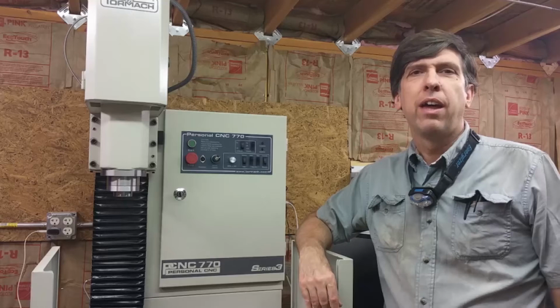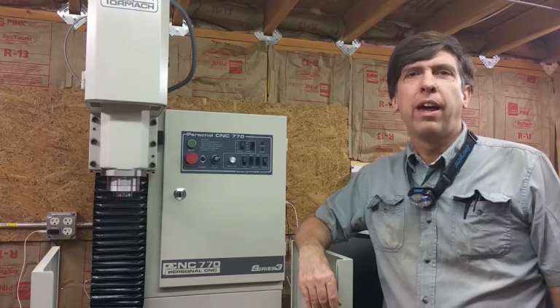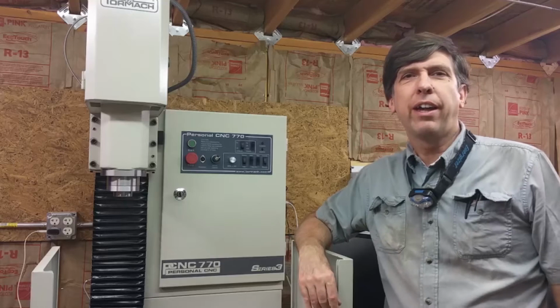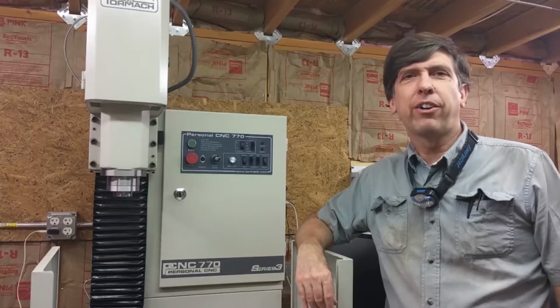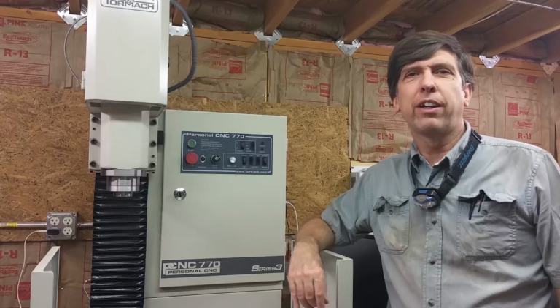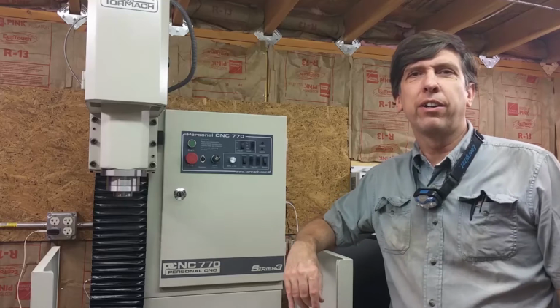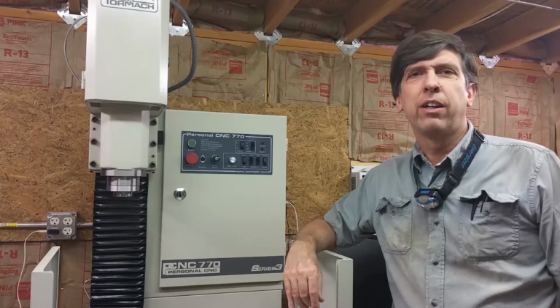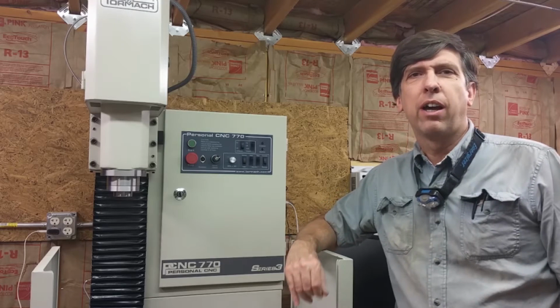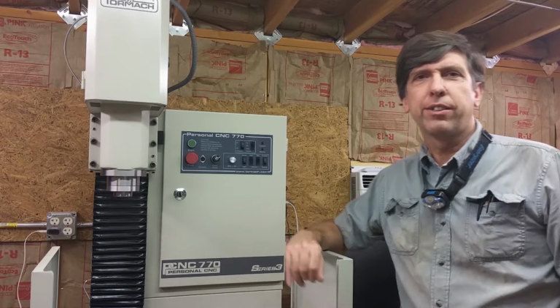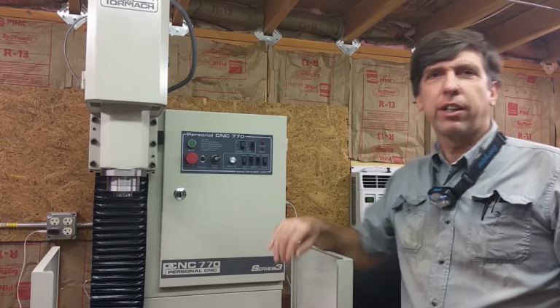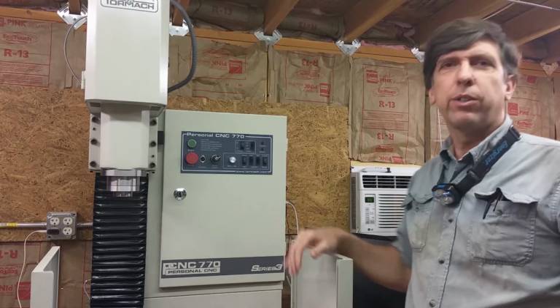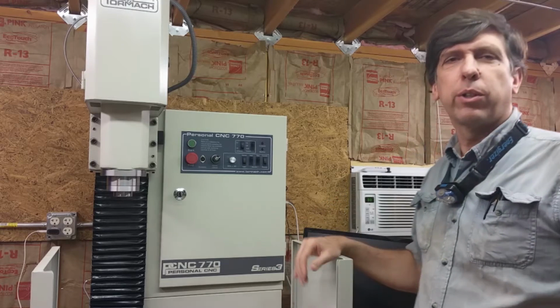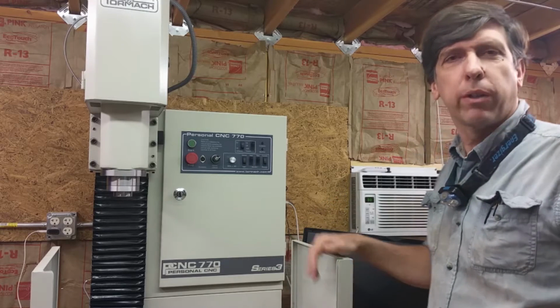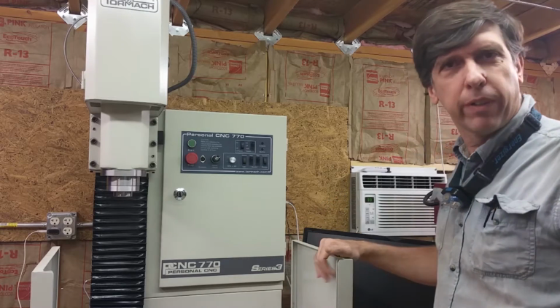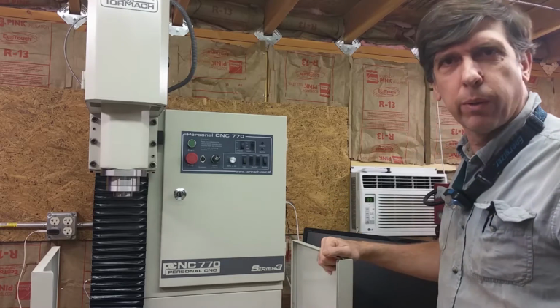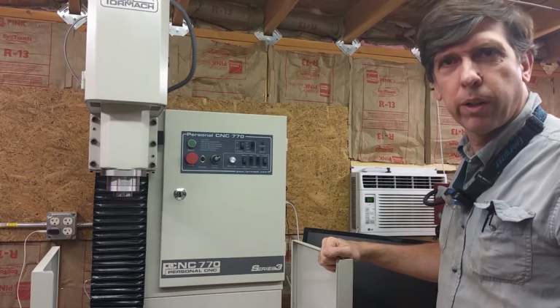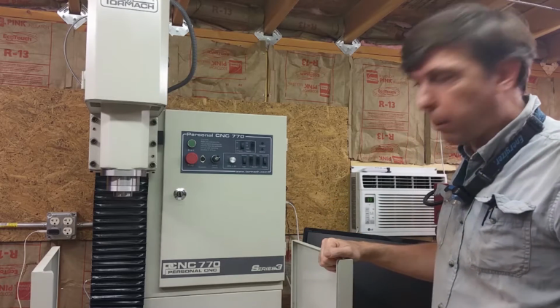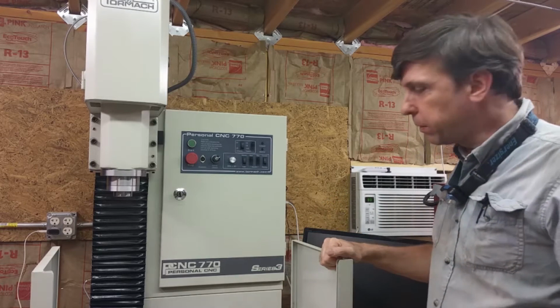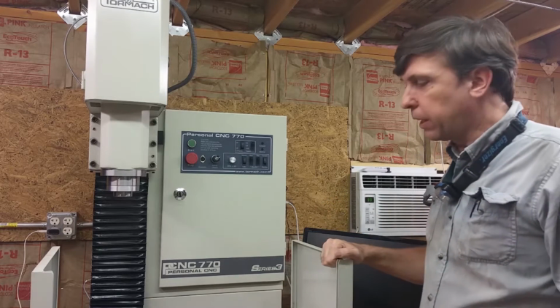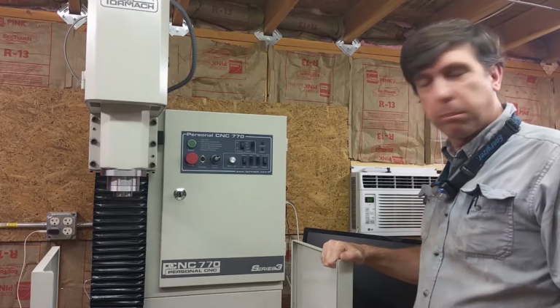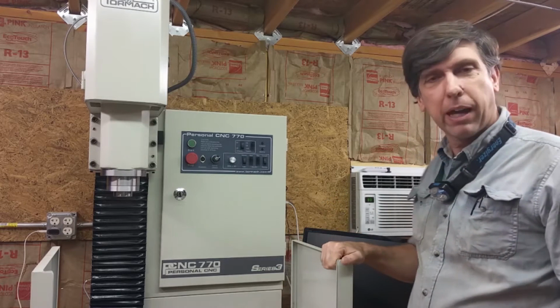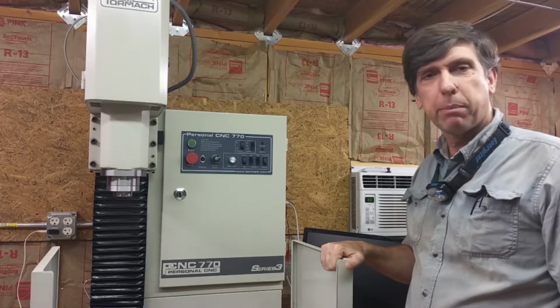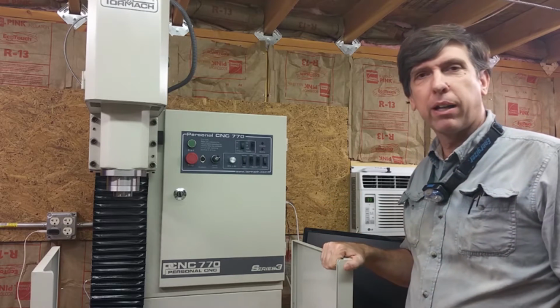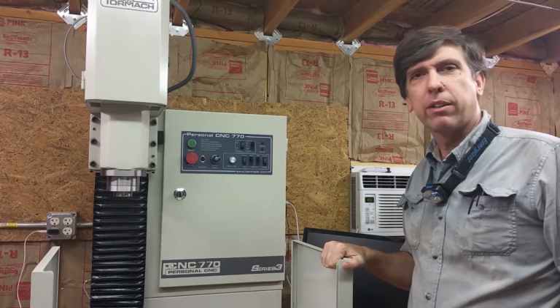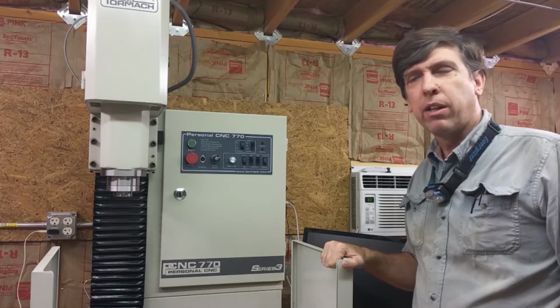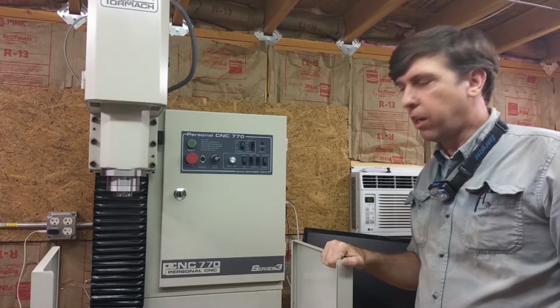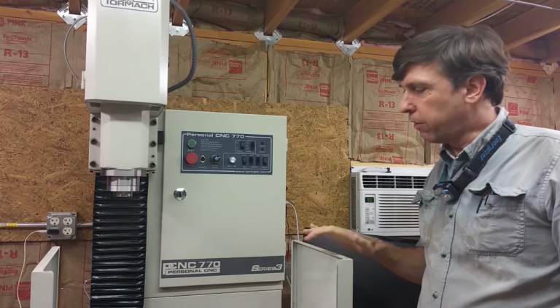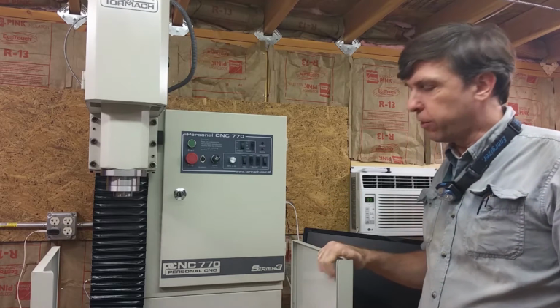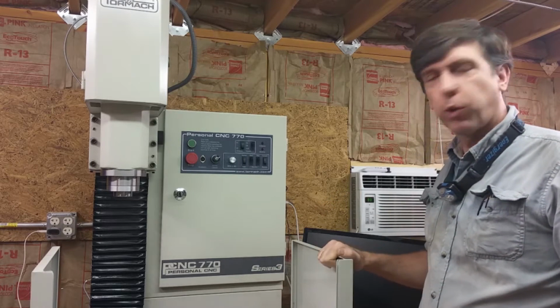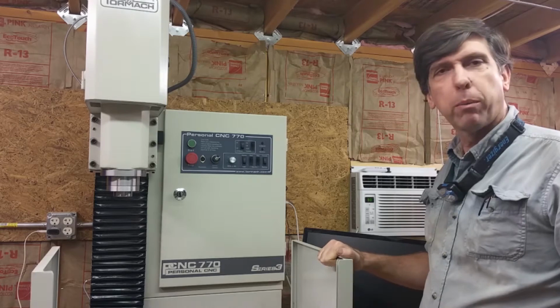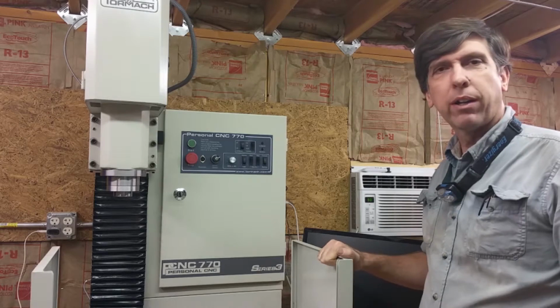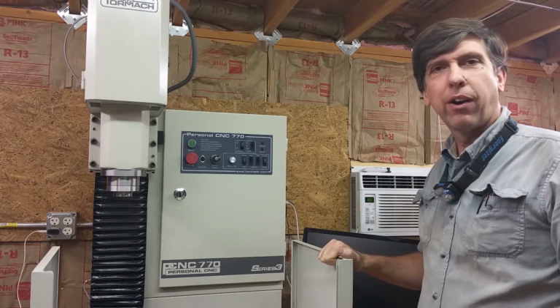Hey, Craig here. I just thought I'd do a quick video on updating PathPilot for the Tormach.